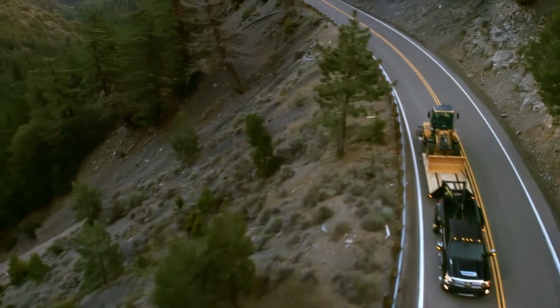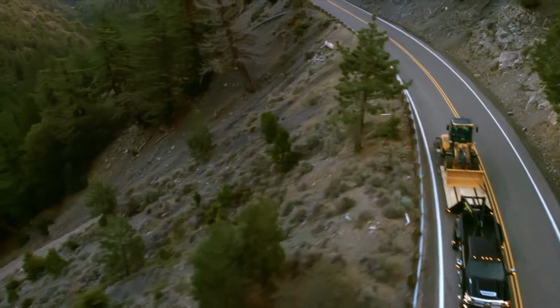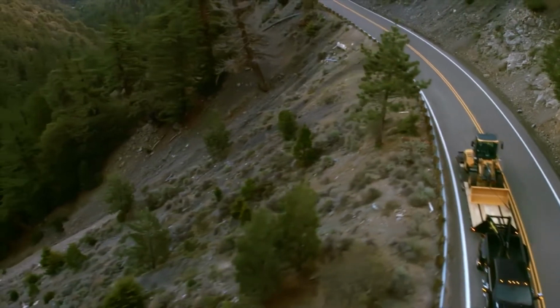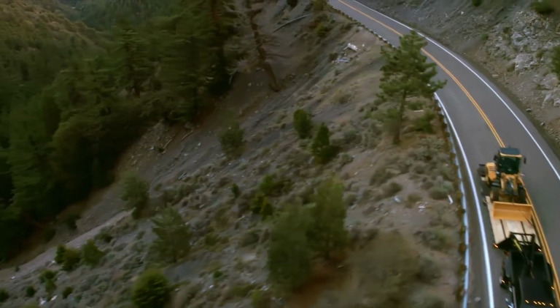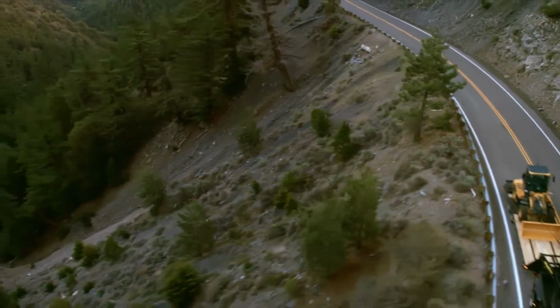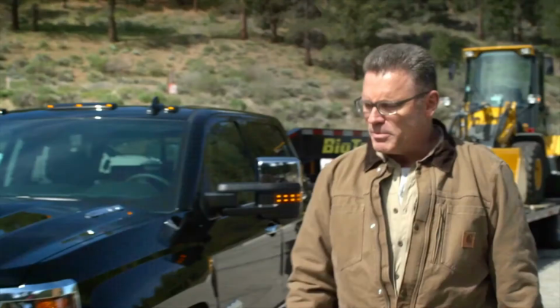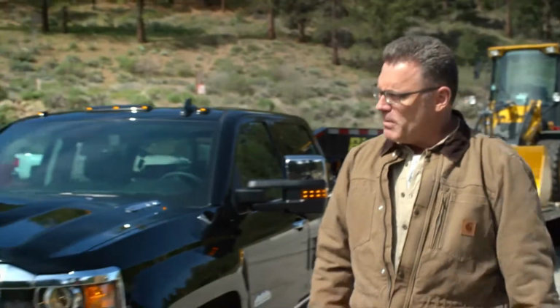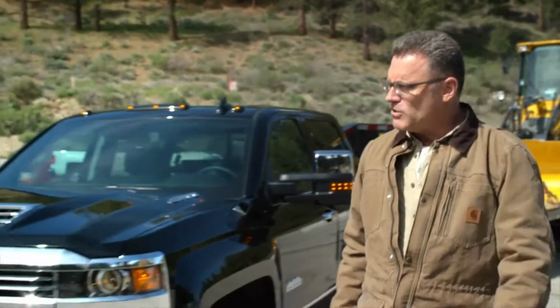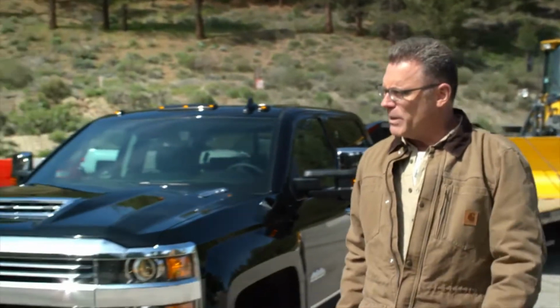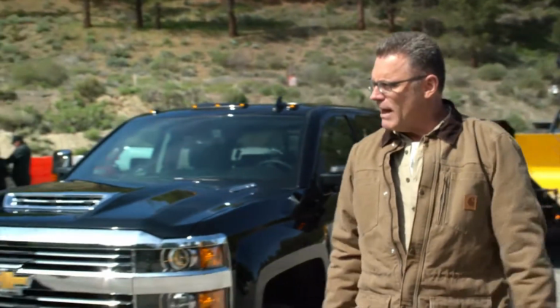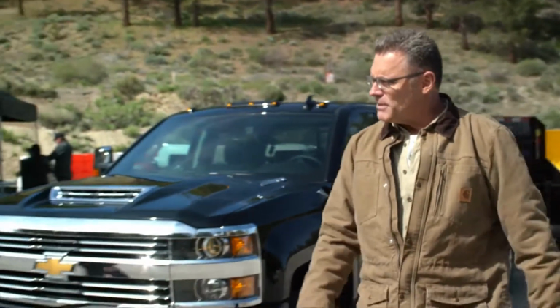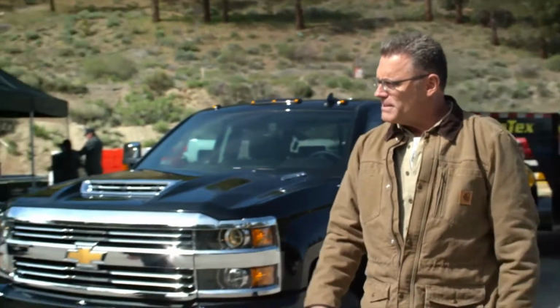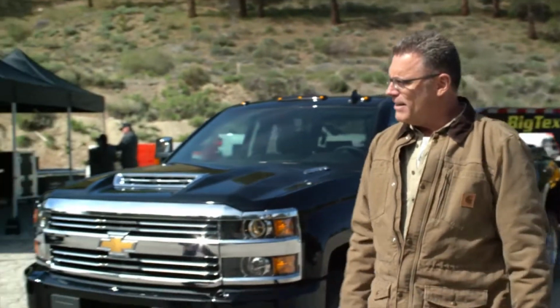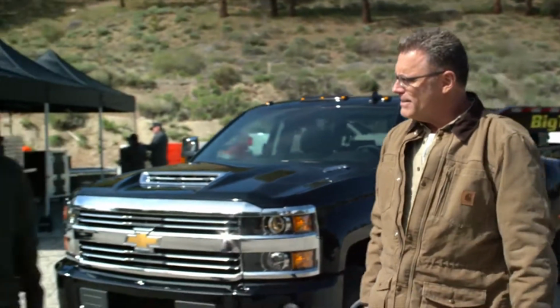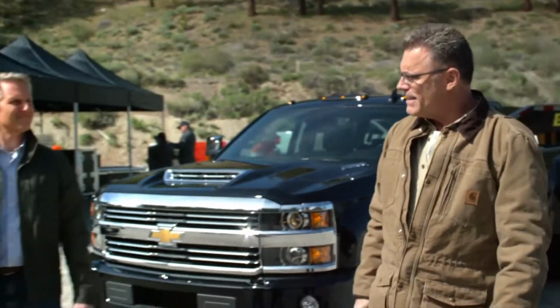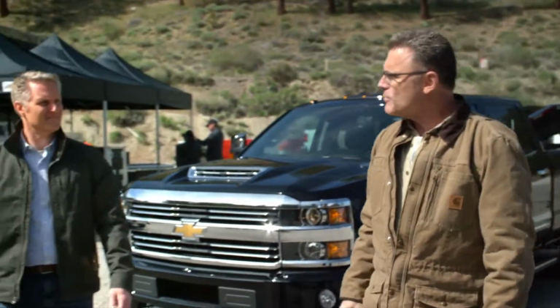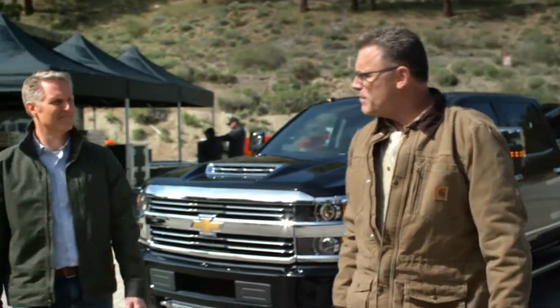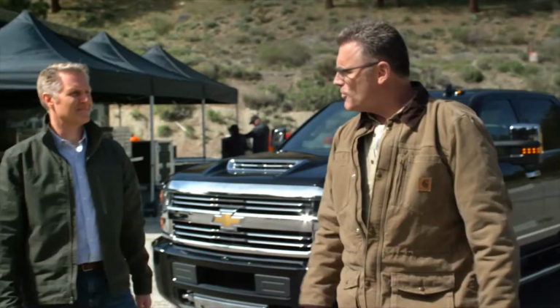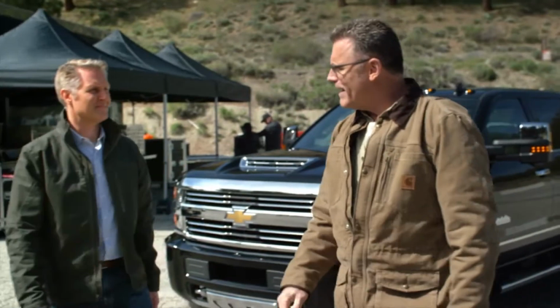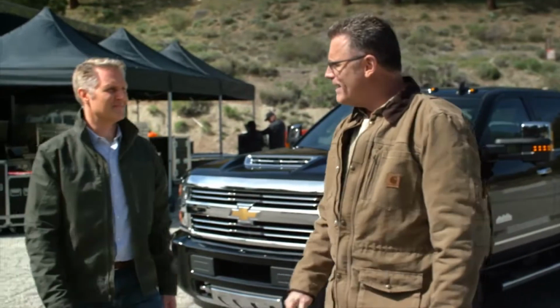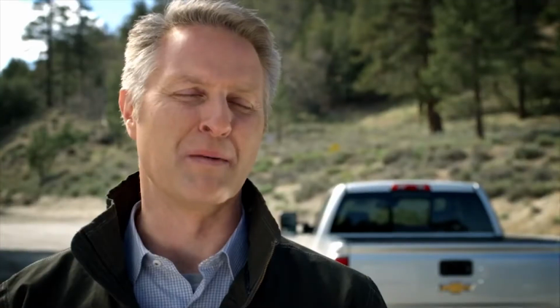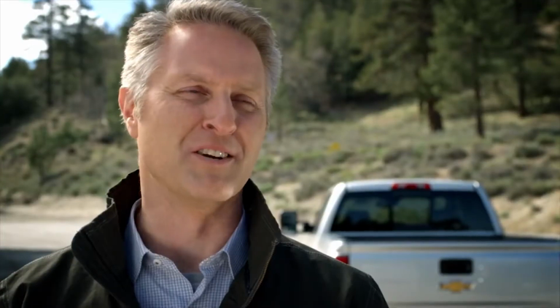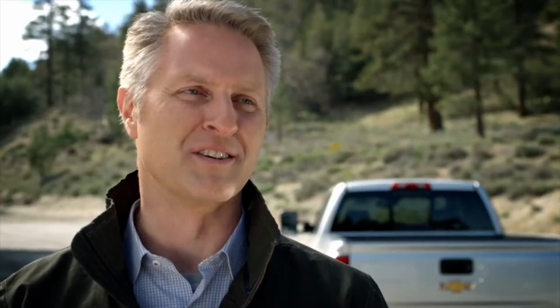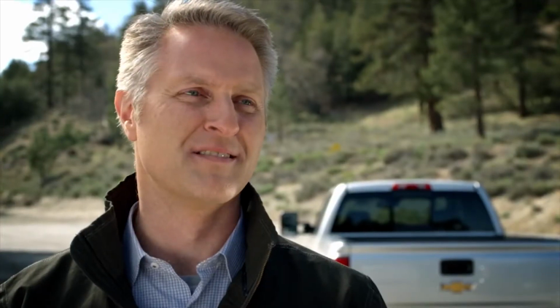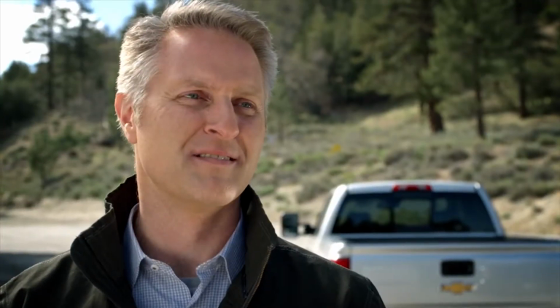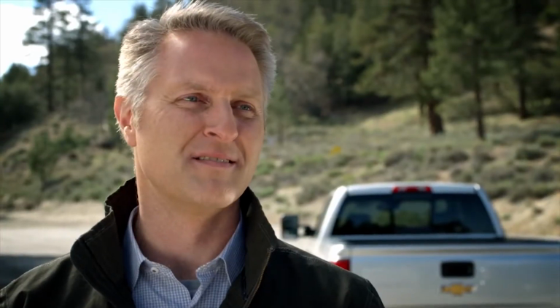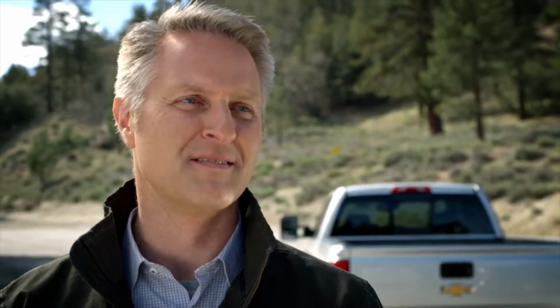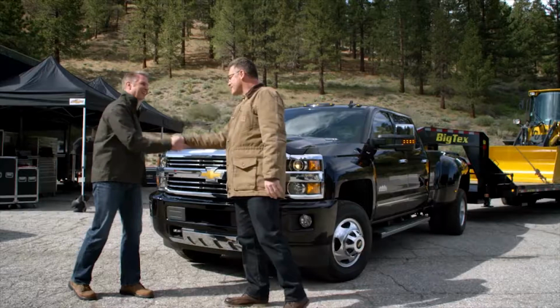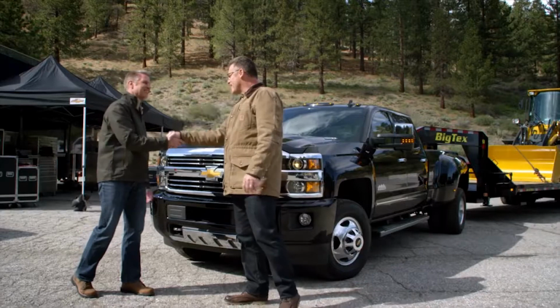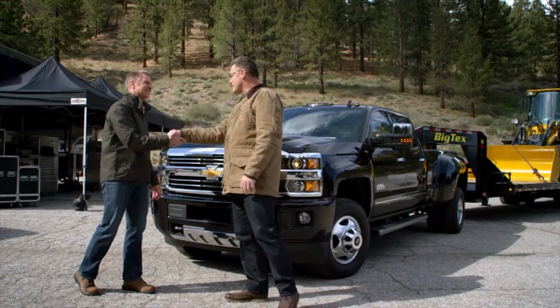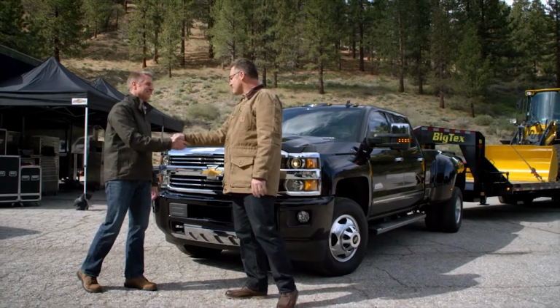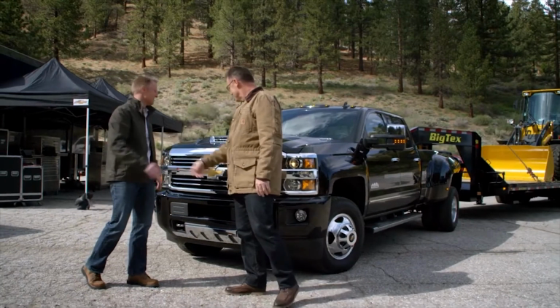That must help with wear and tear on your brakes. It sure does — helps with wear and tear on my nerves, too. Eric, I totally understand what you mean by towing confidence now. Thanks for letting me try it out. My pleasure. You got a winner here, Eric. Congrats. Thanks.